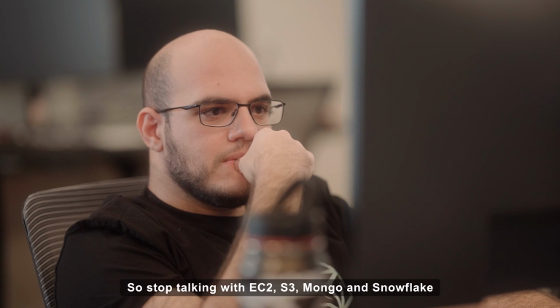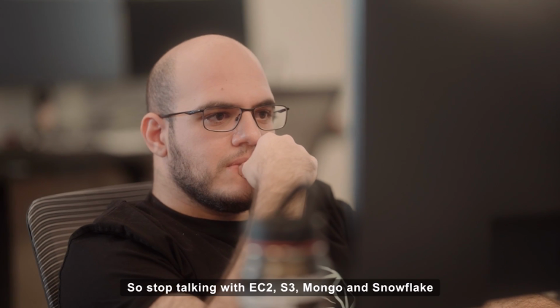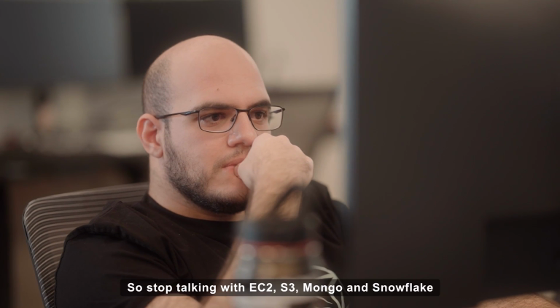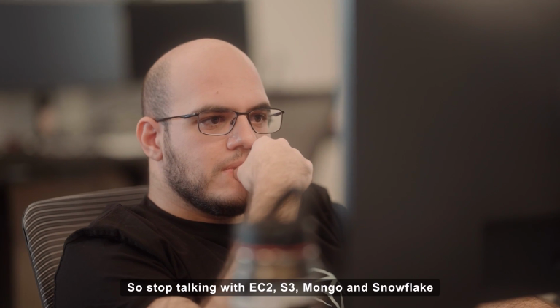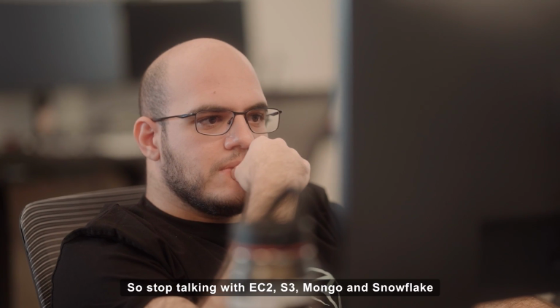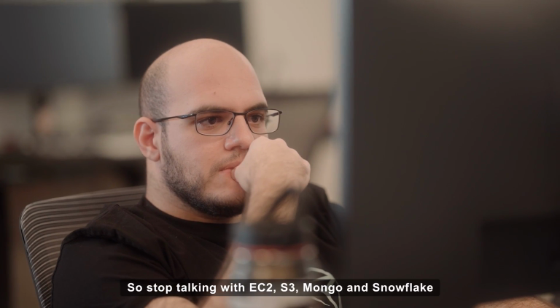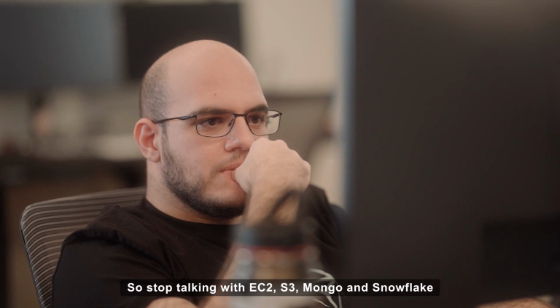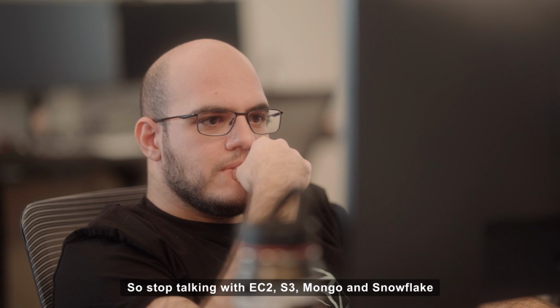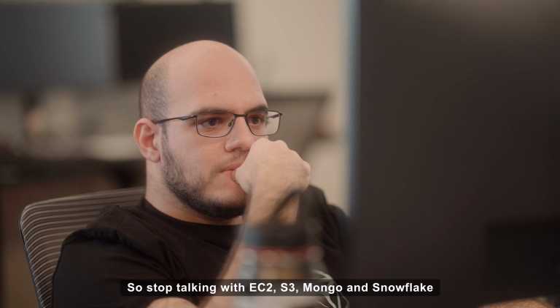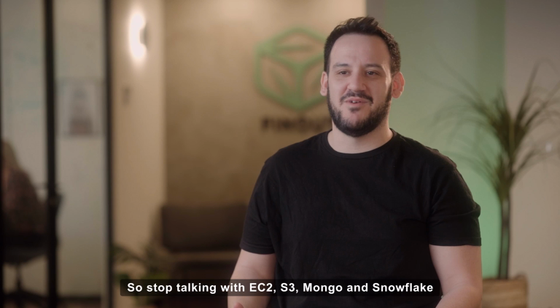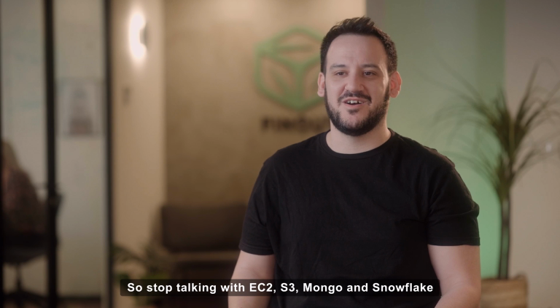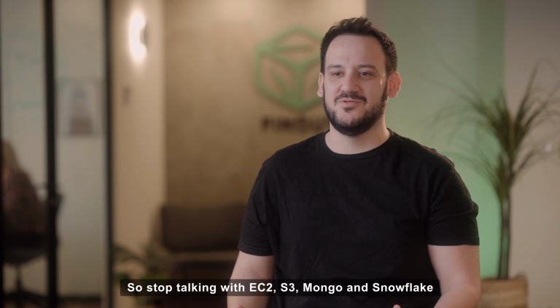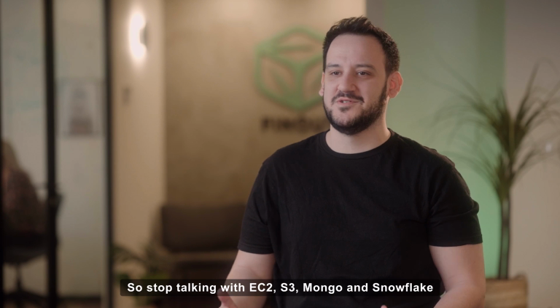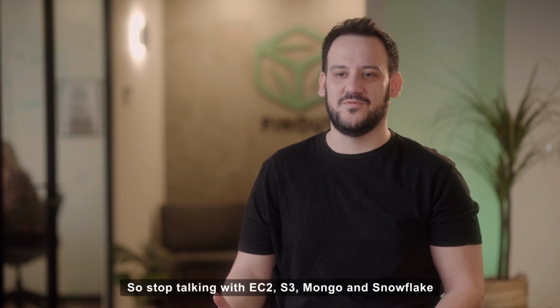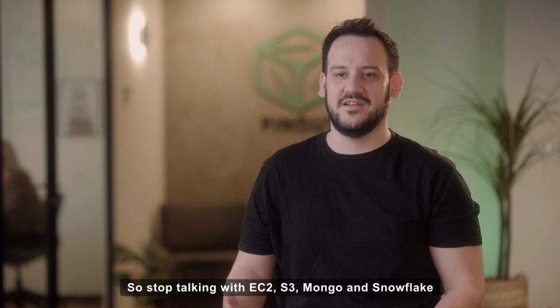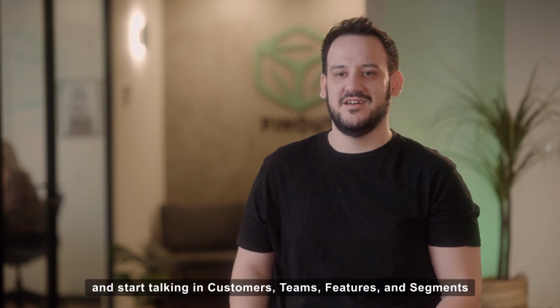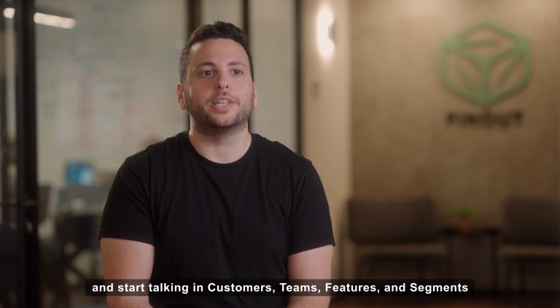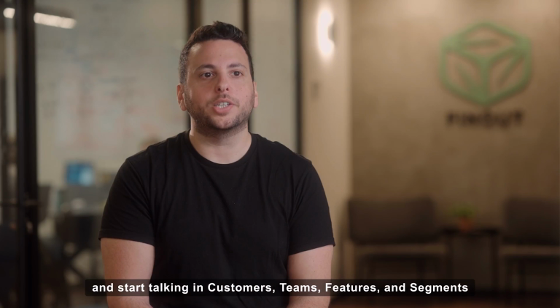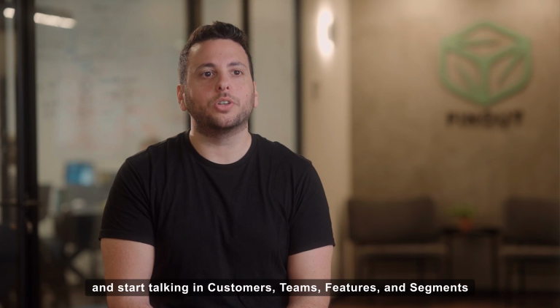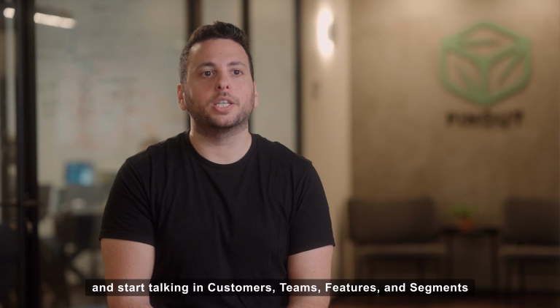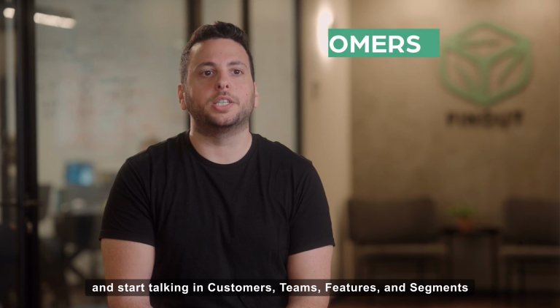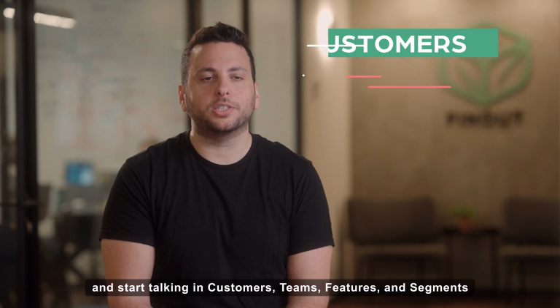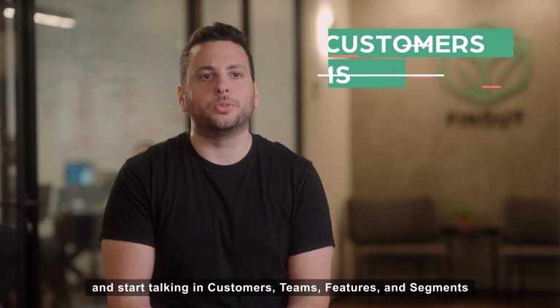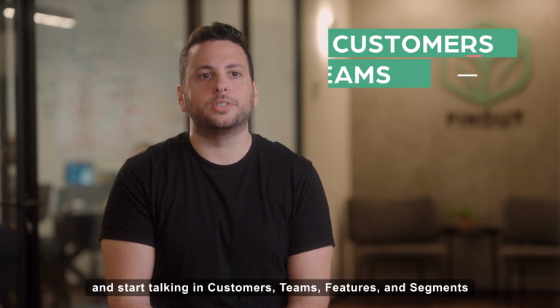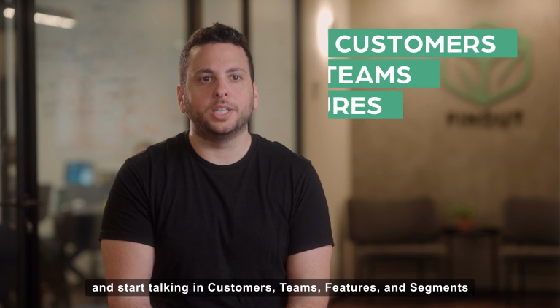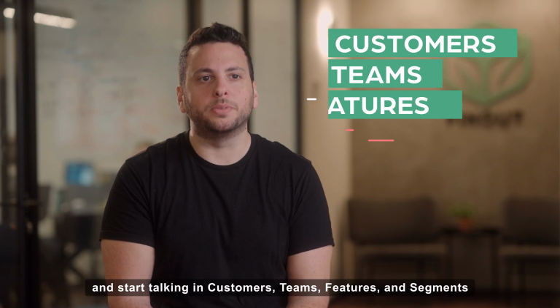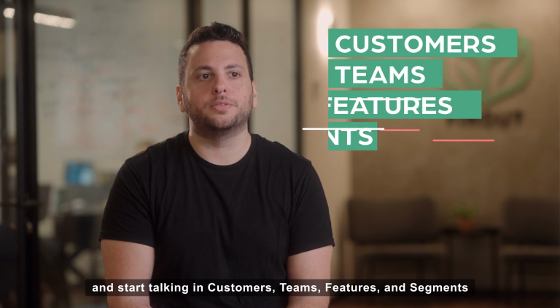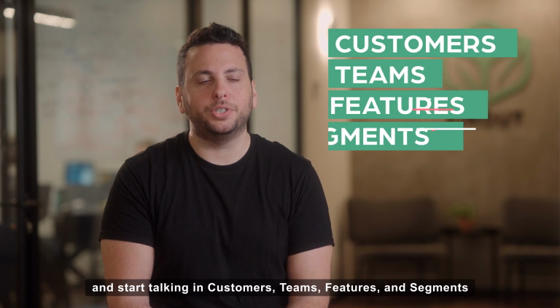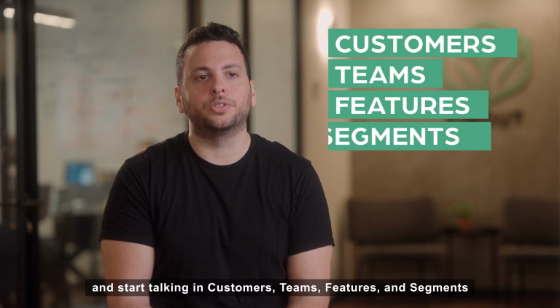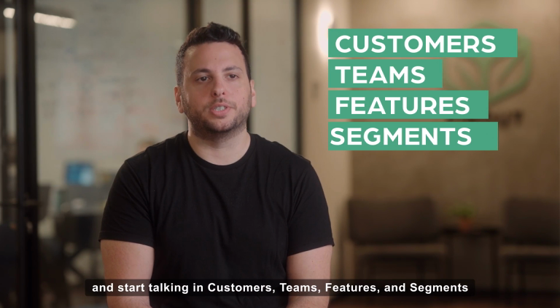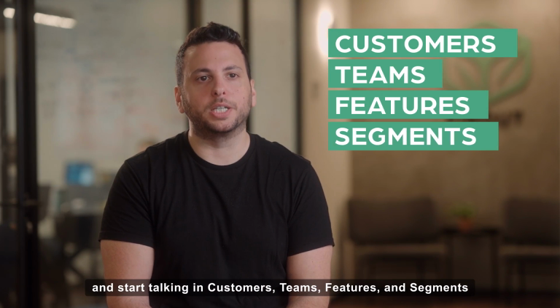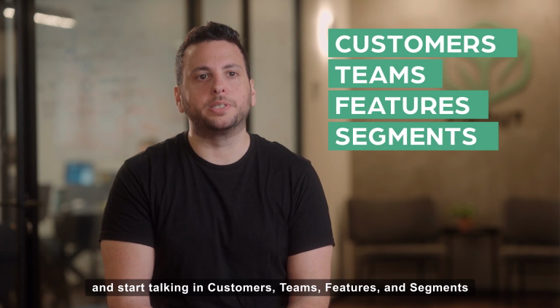Stop talking in EC2, S3, Mongo, Snowflake, and start talking in customers, teams, features, and segments.